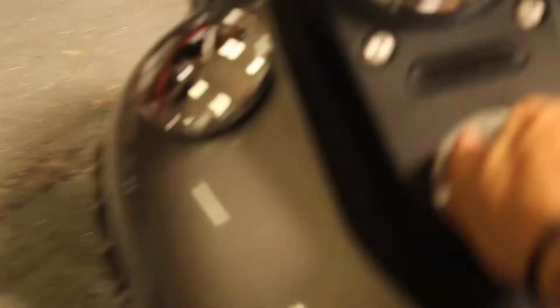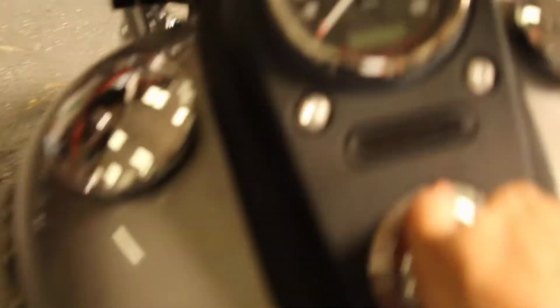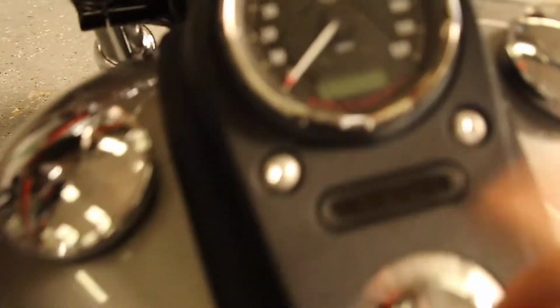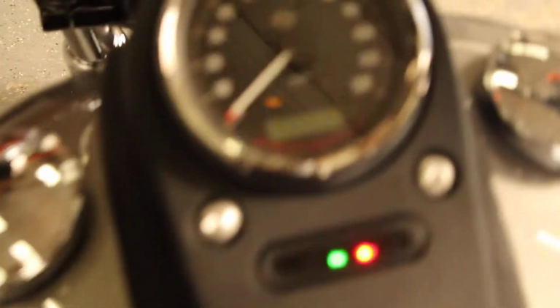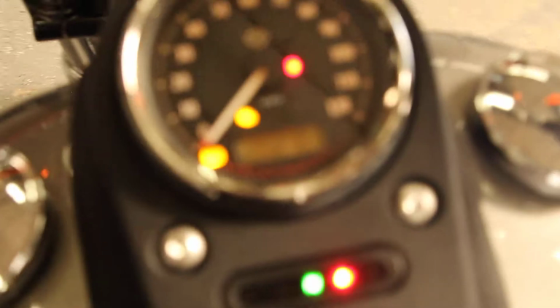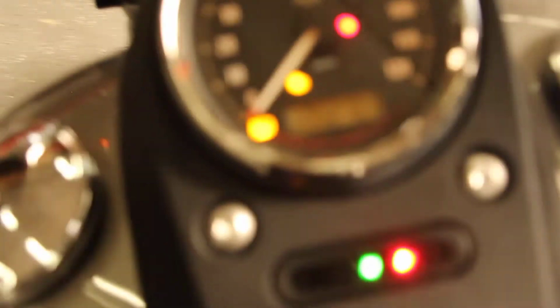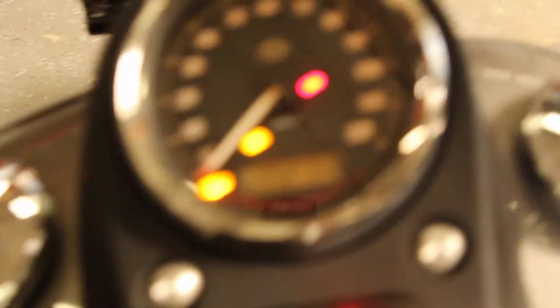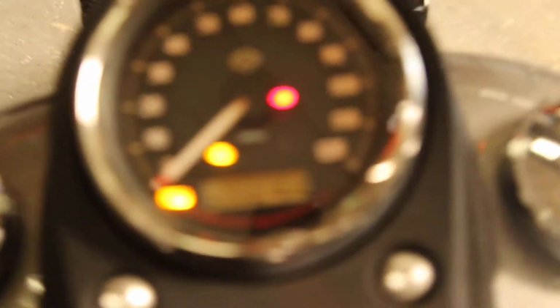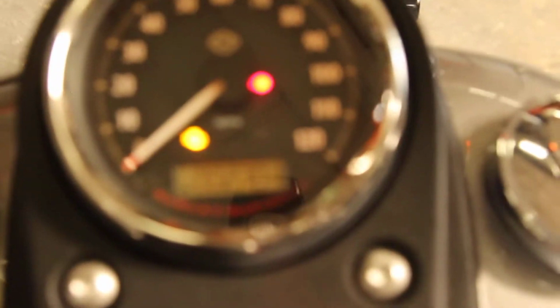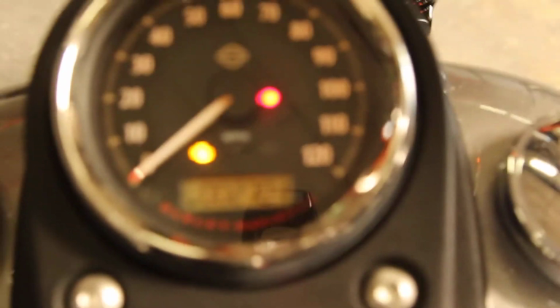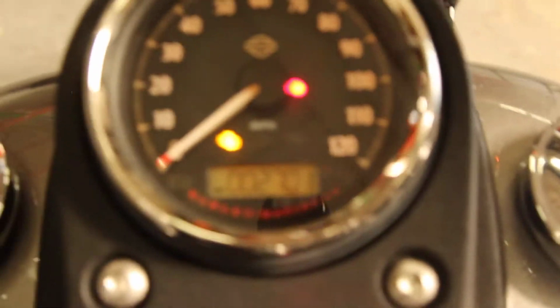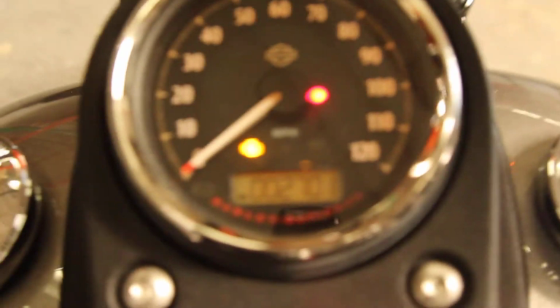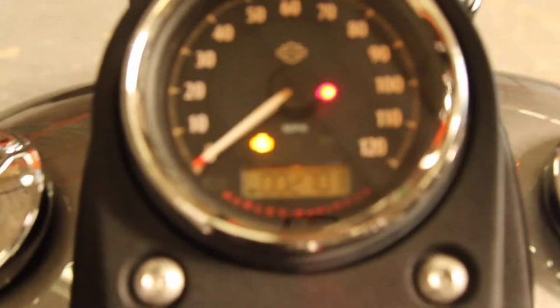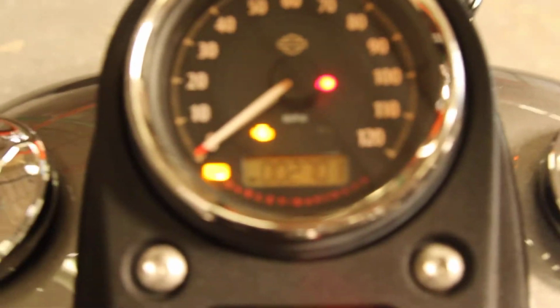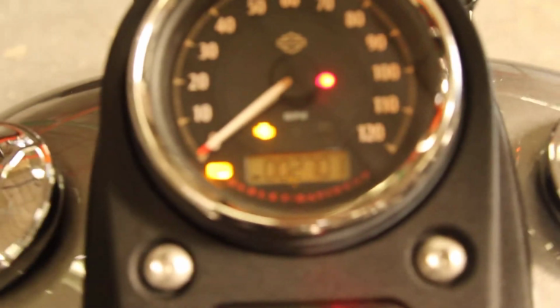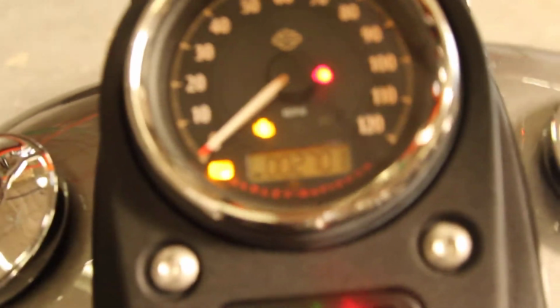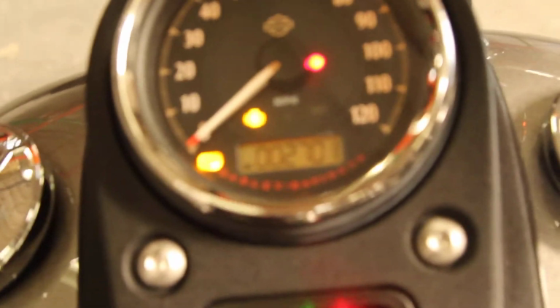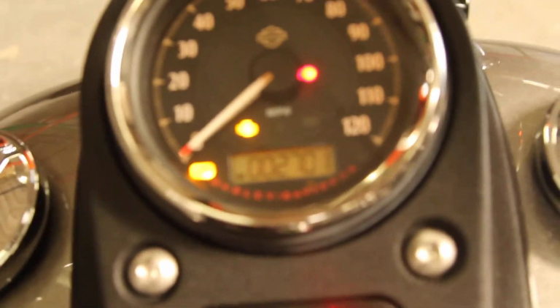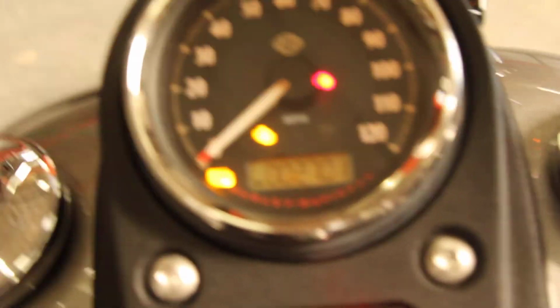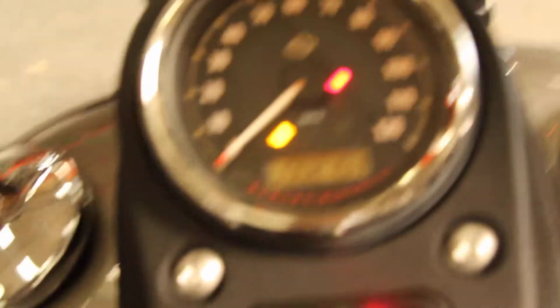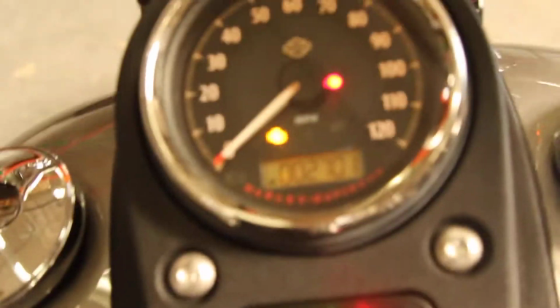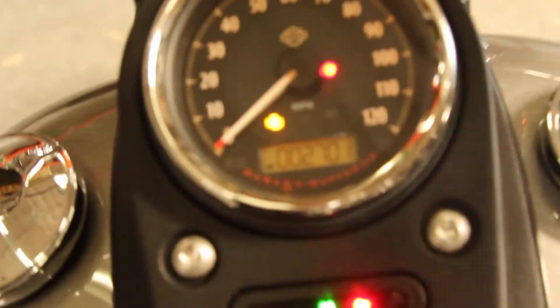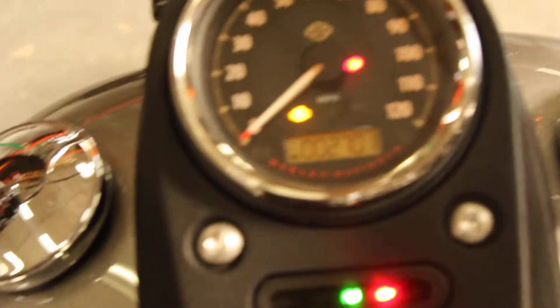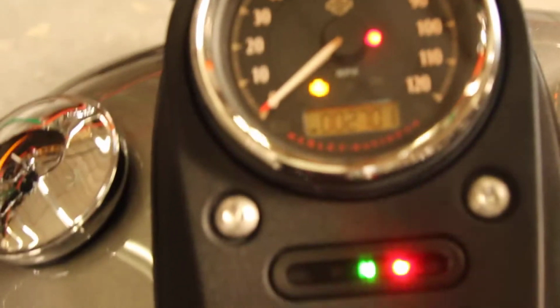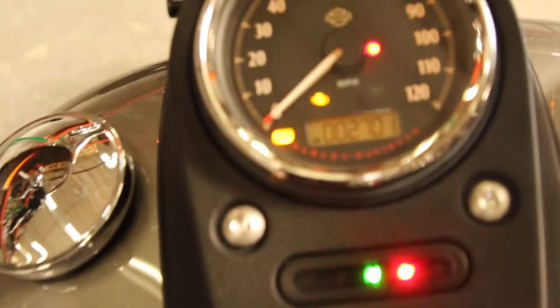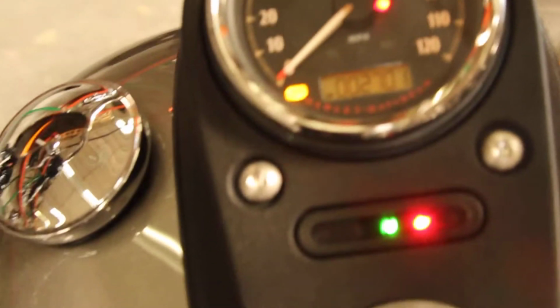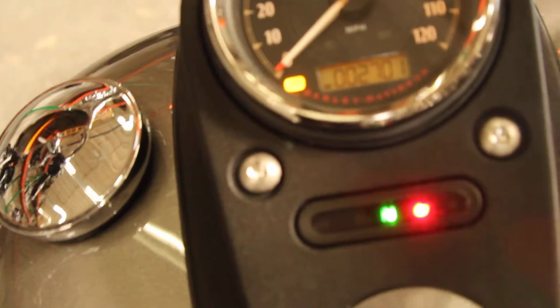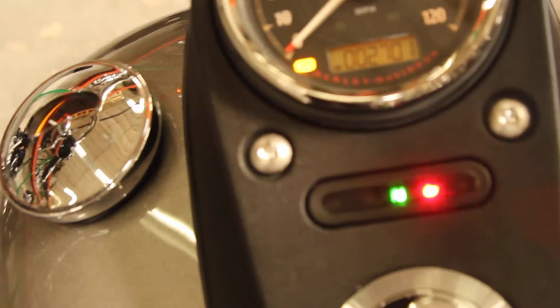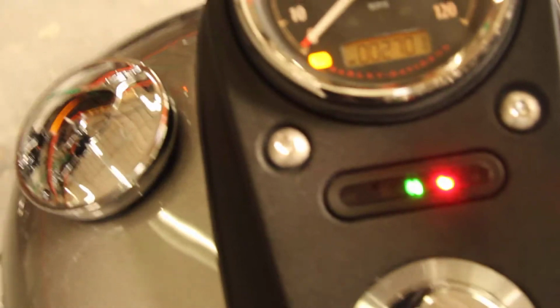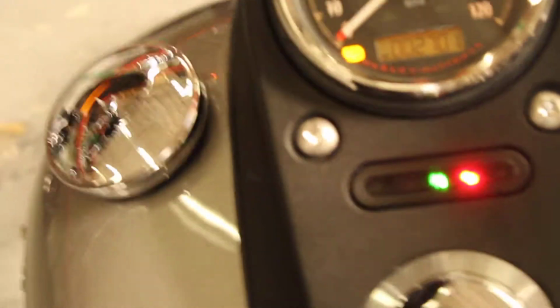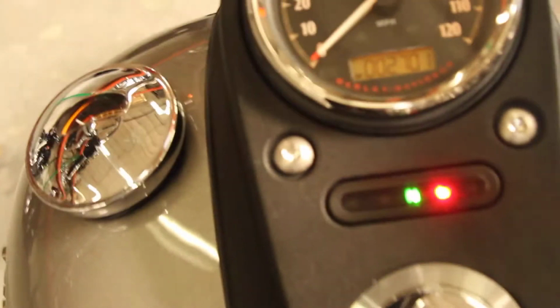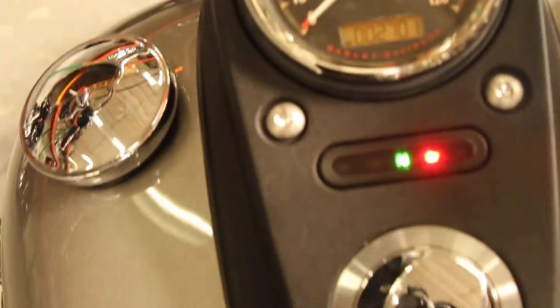This bike has only 2,701 miles — it's basically brand new.